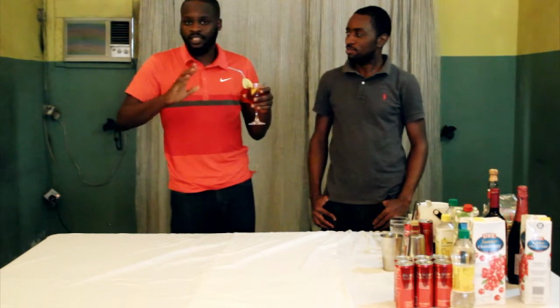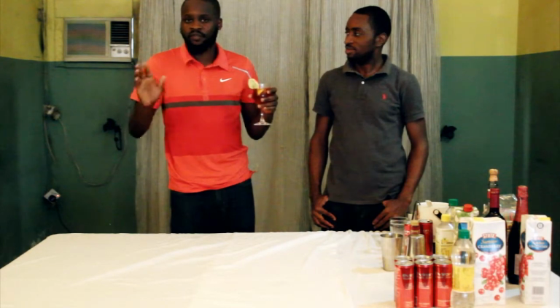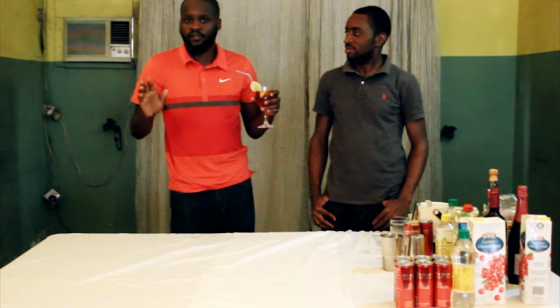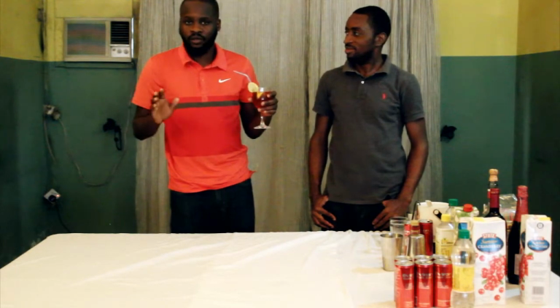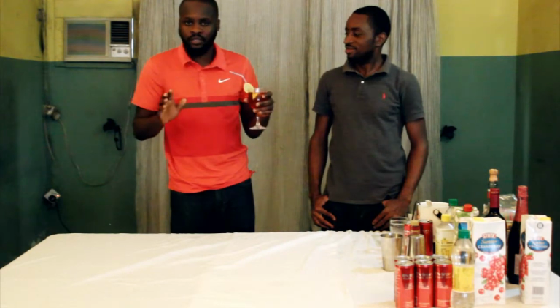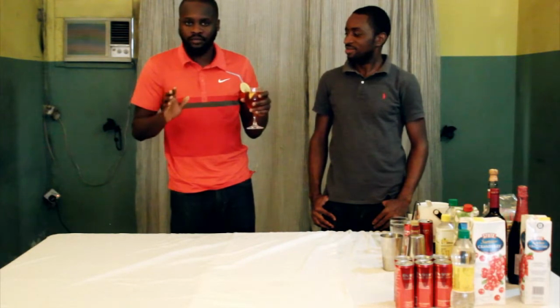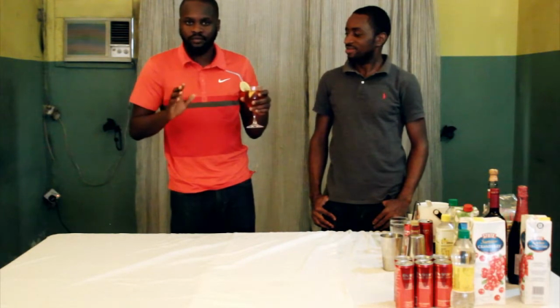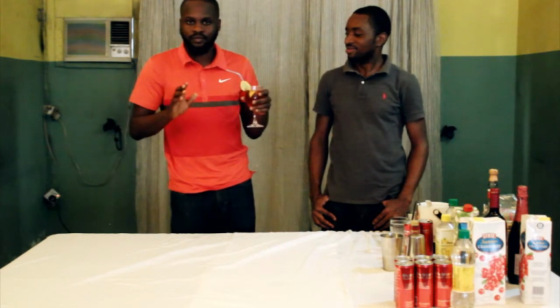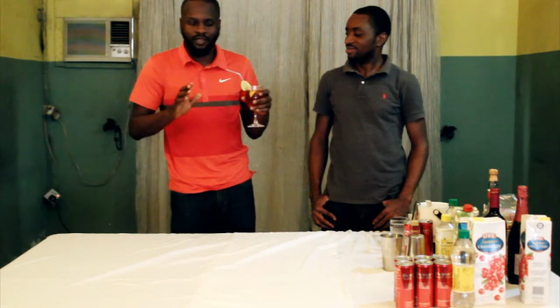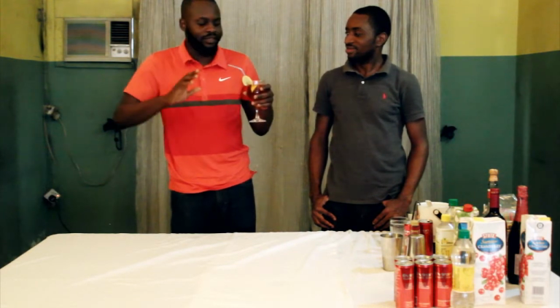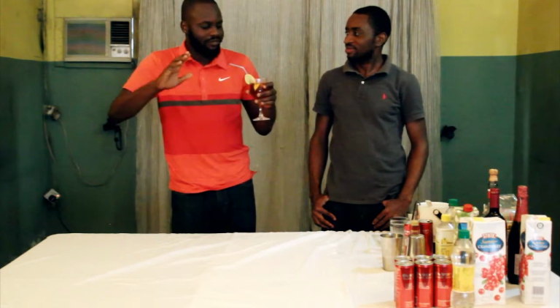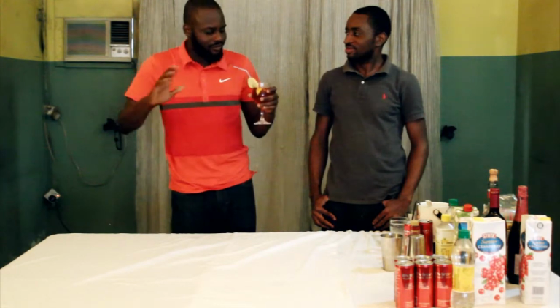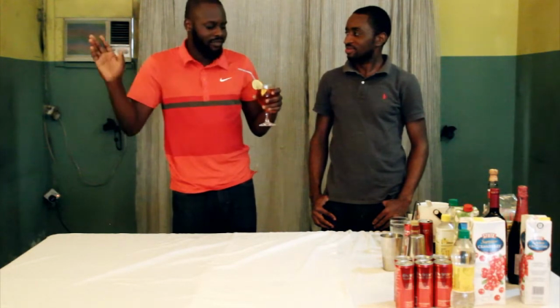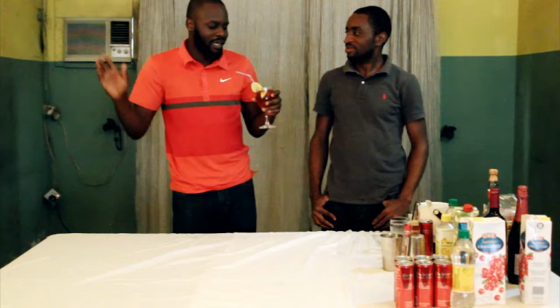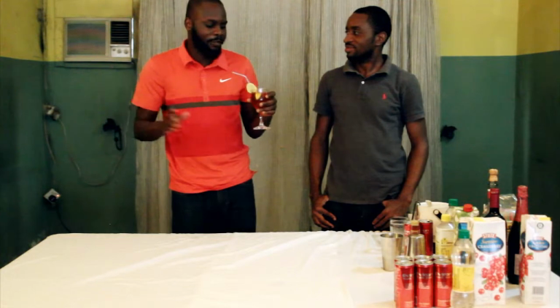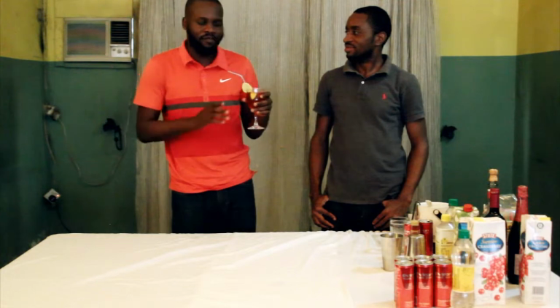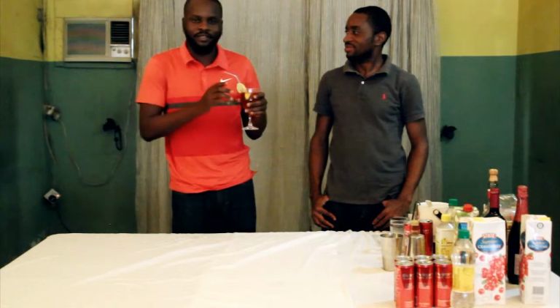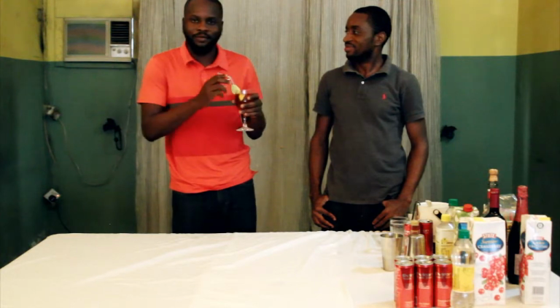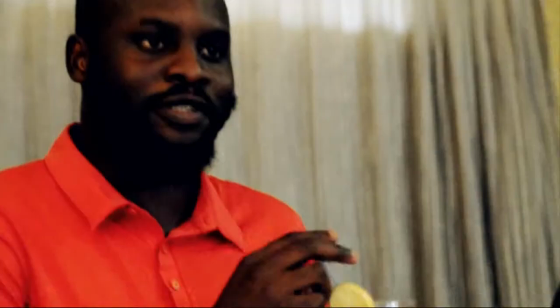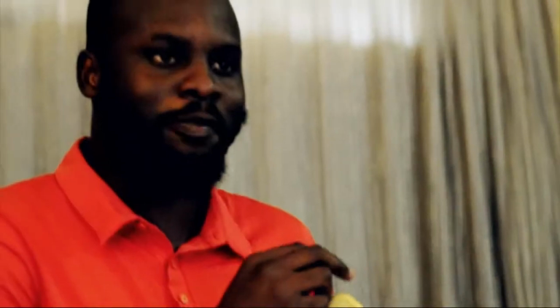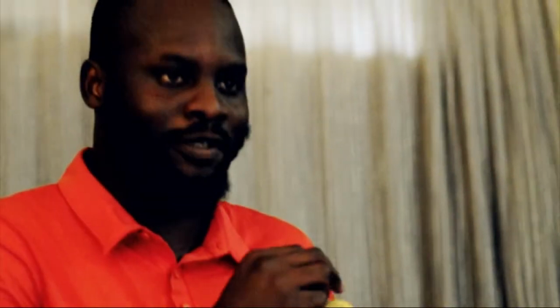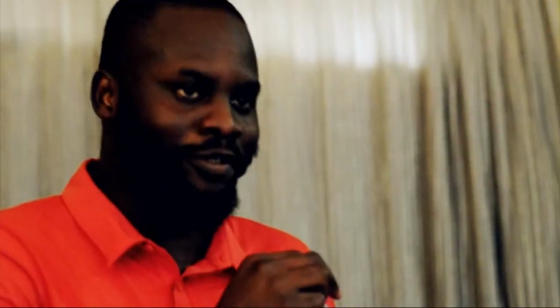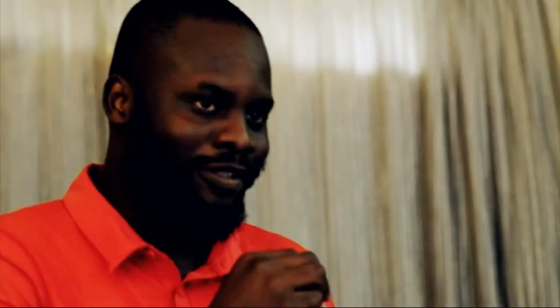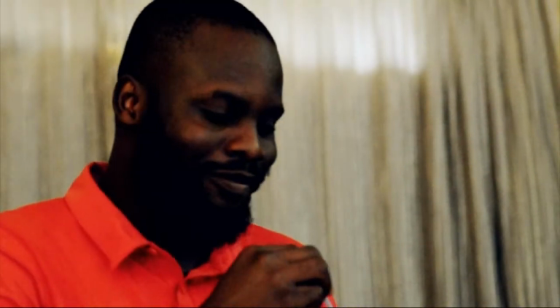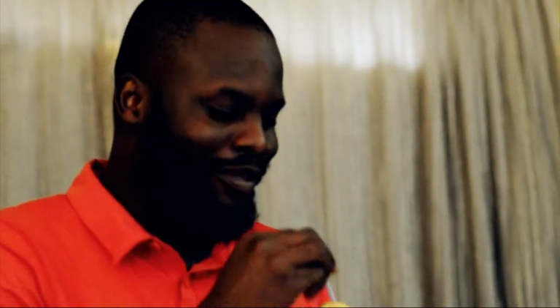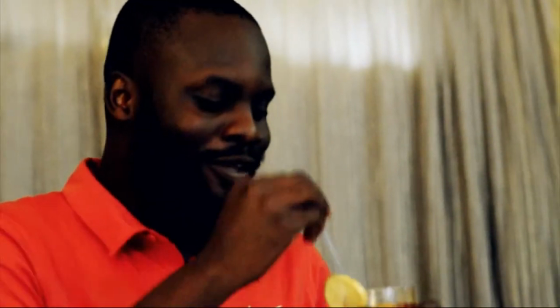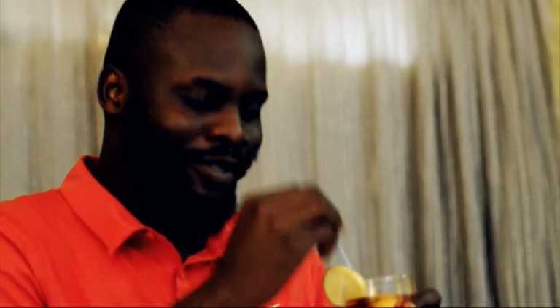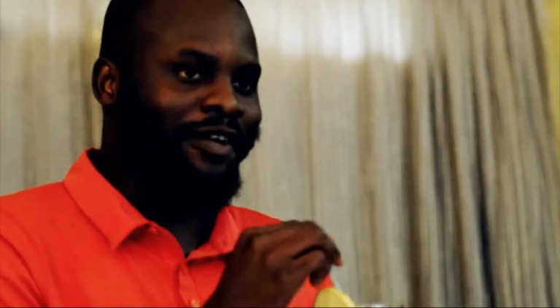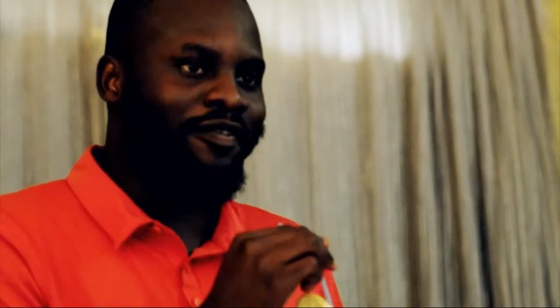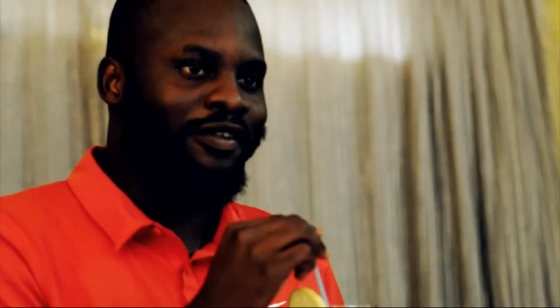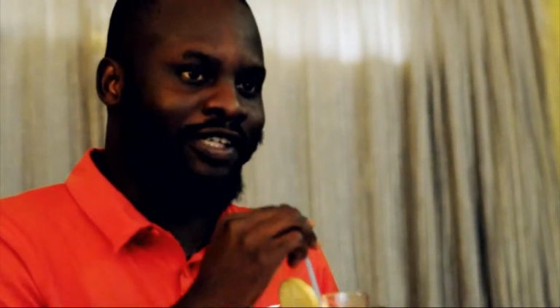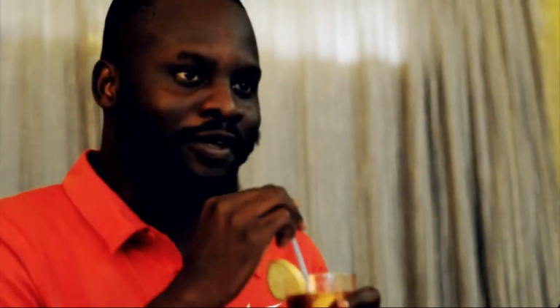So overall, this is my favorite cocktail. It has a perfect name — Spartacus. So yeah, nice cocktail.